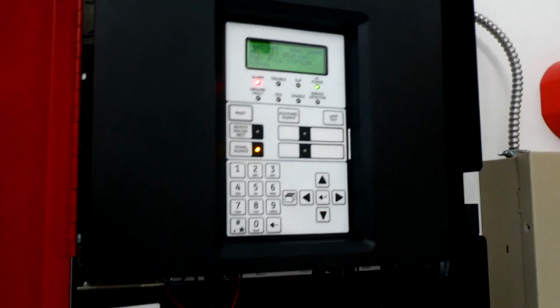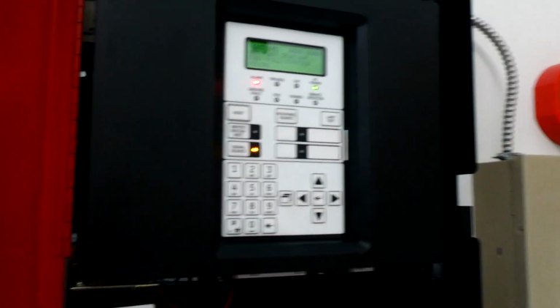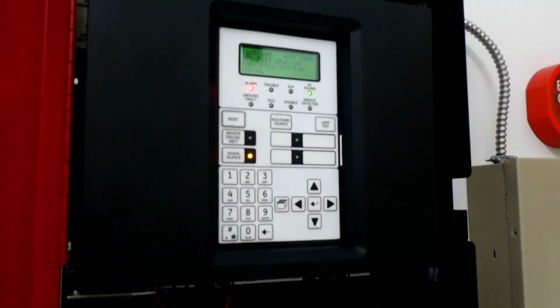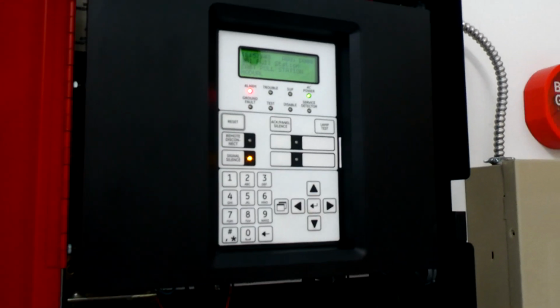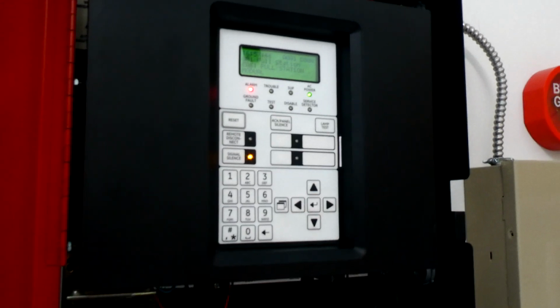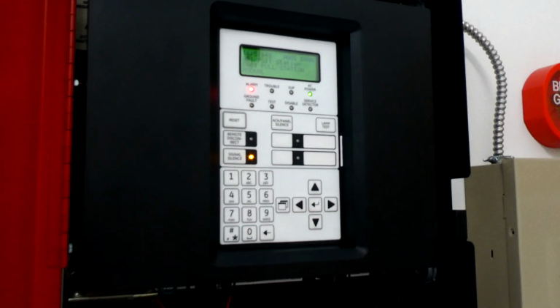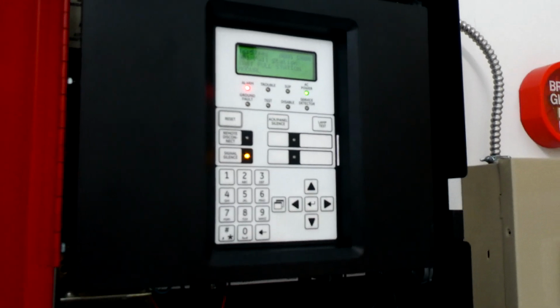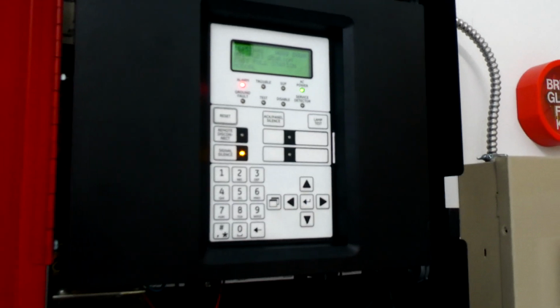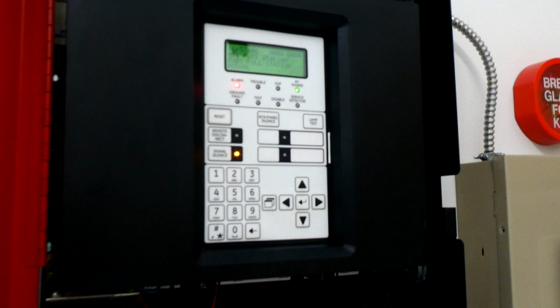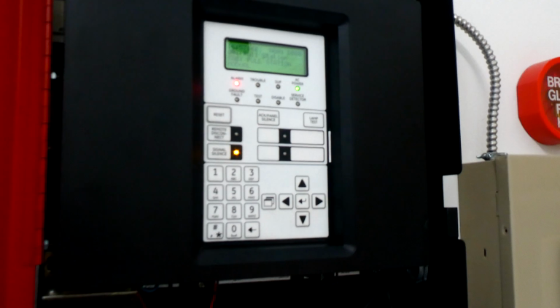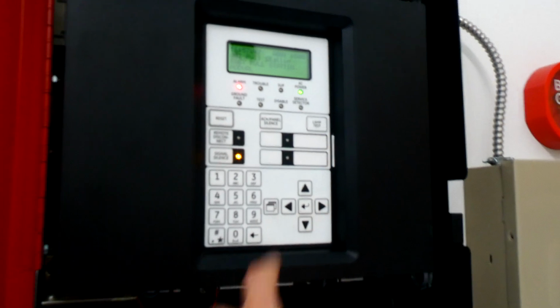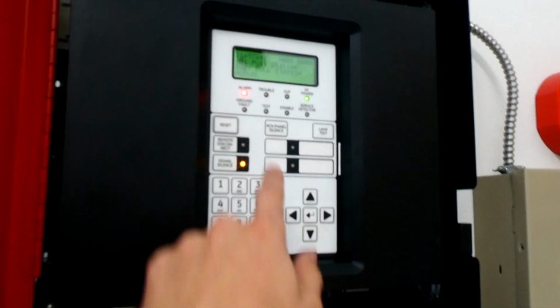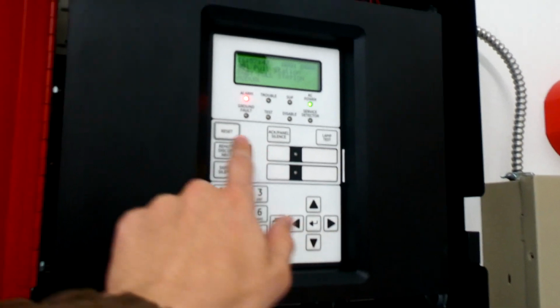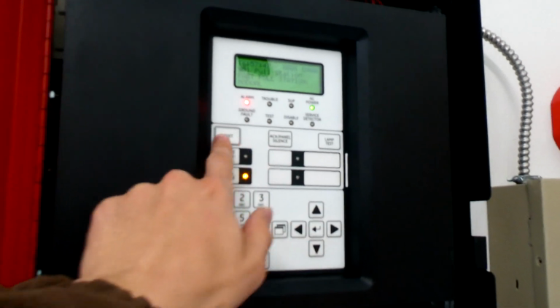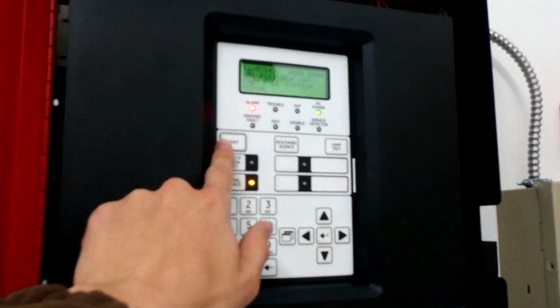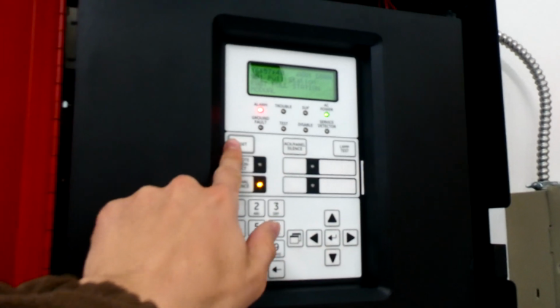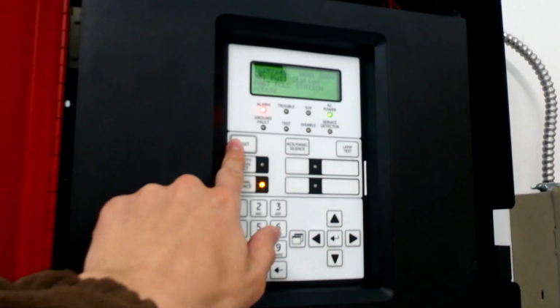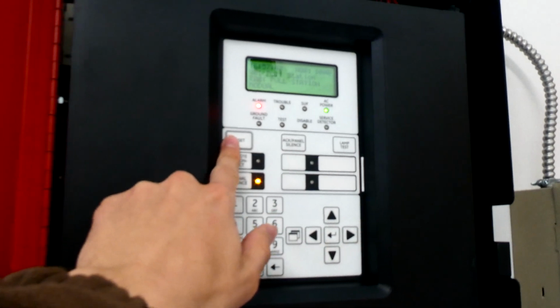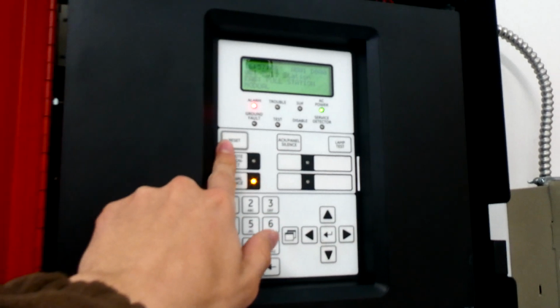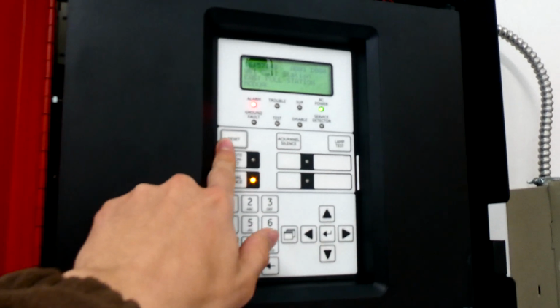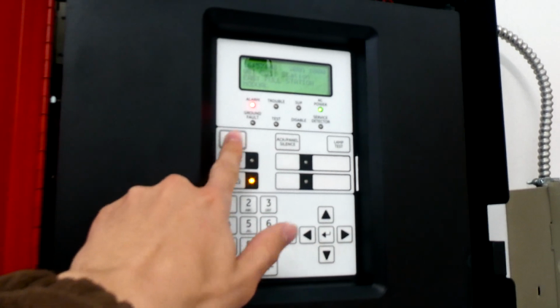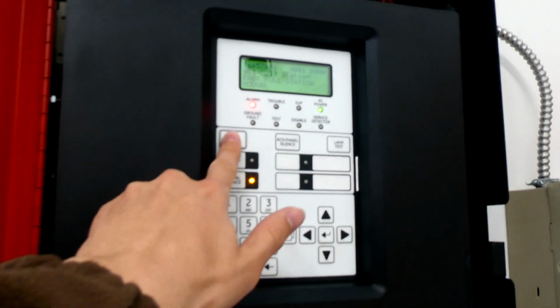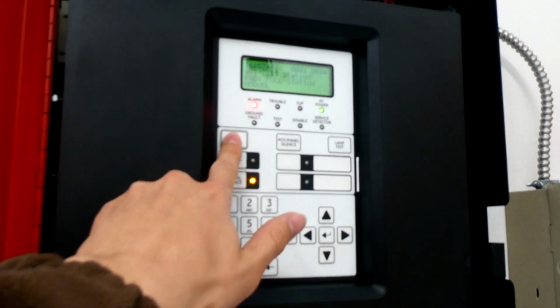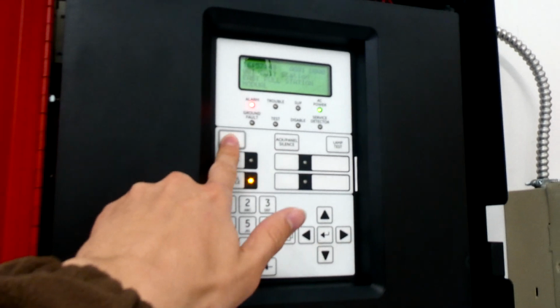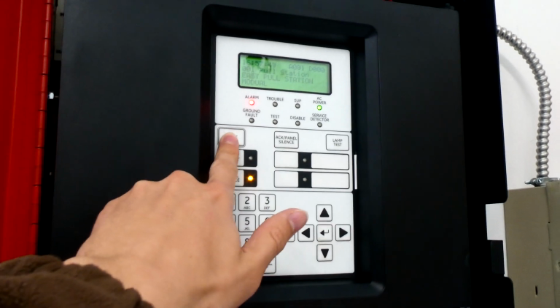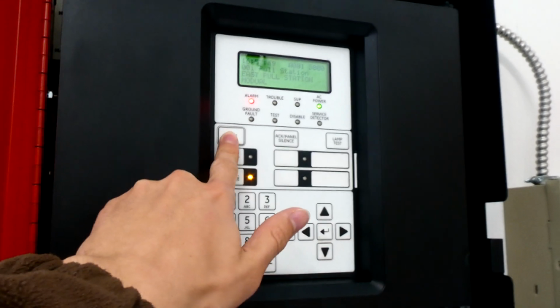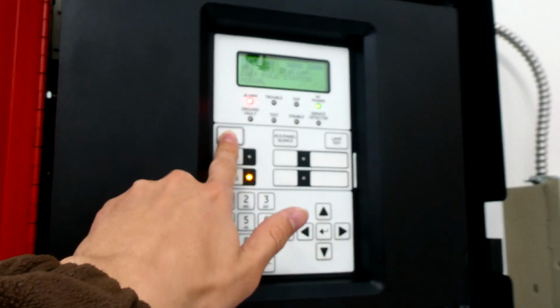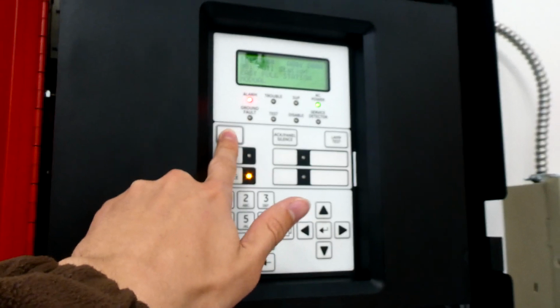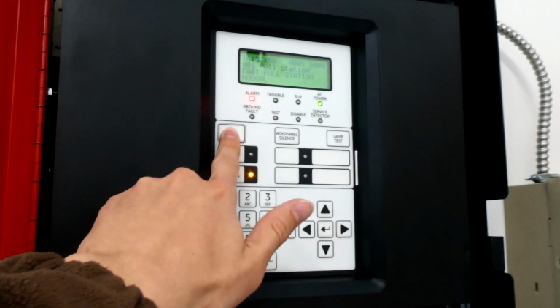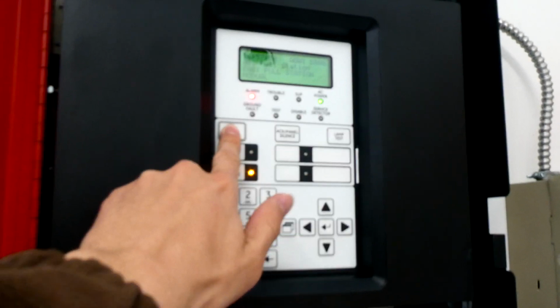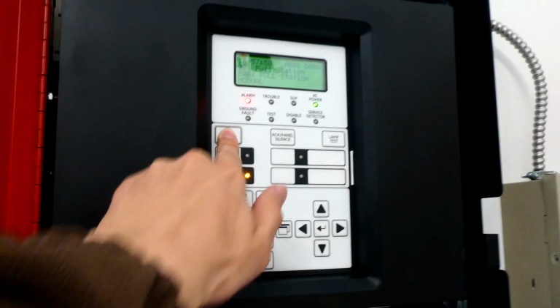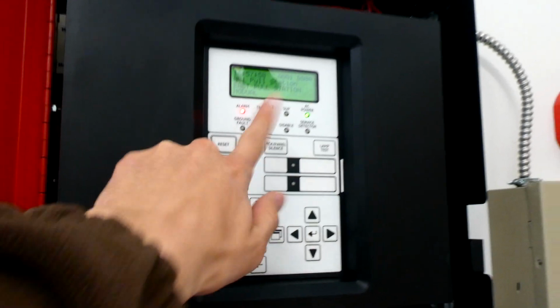Just like that. Alright, since the pull station is reset, let's go ahead and reset the entire system.